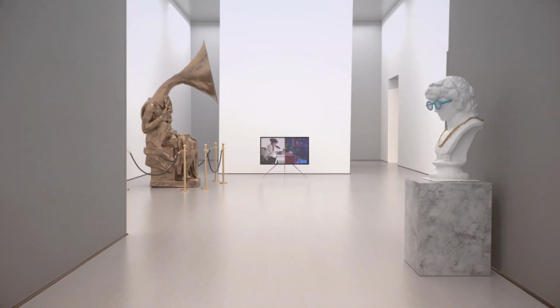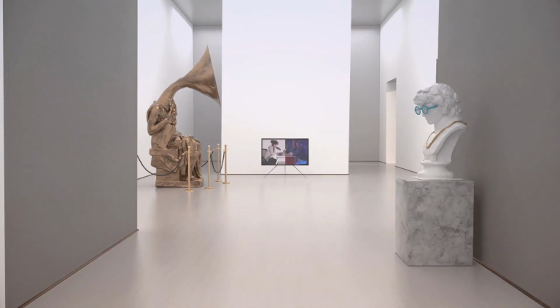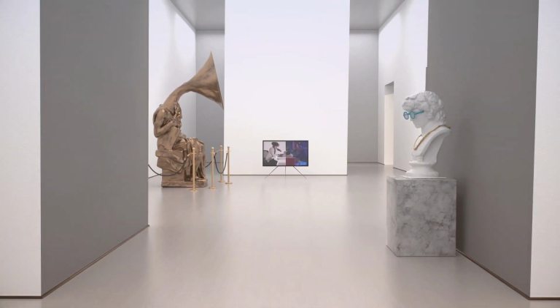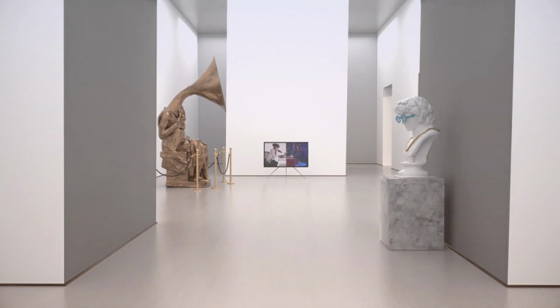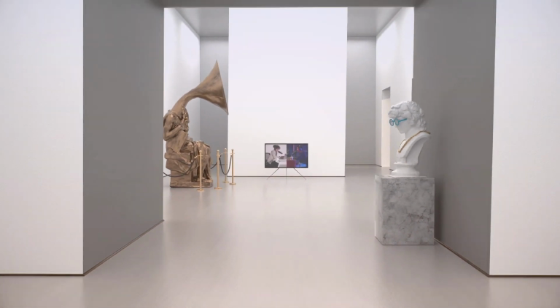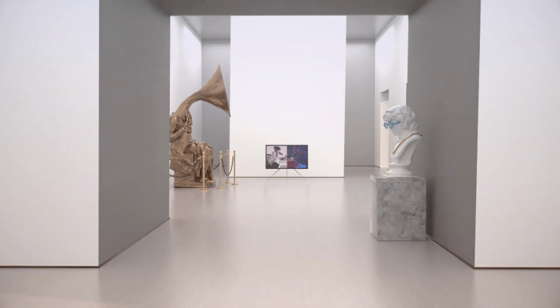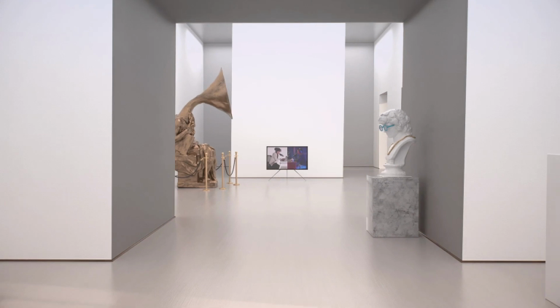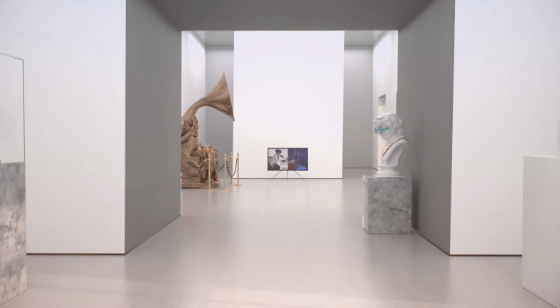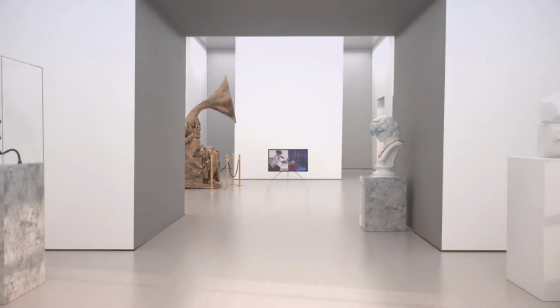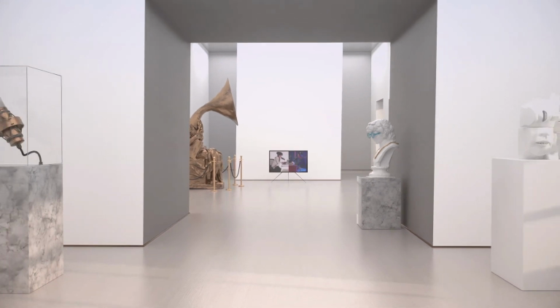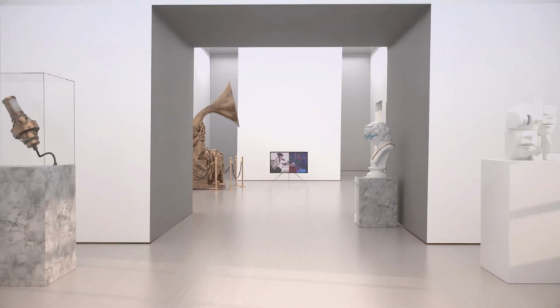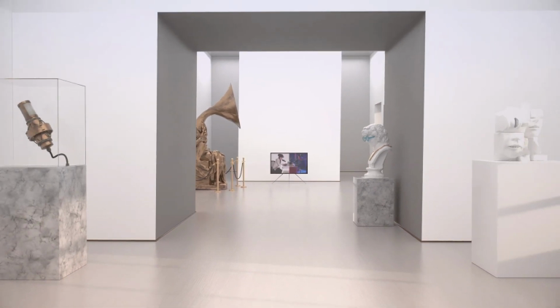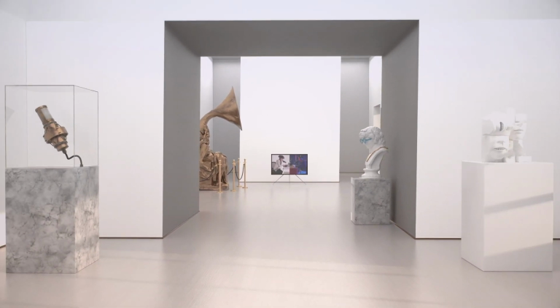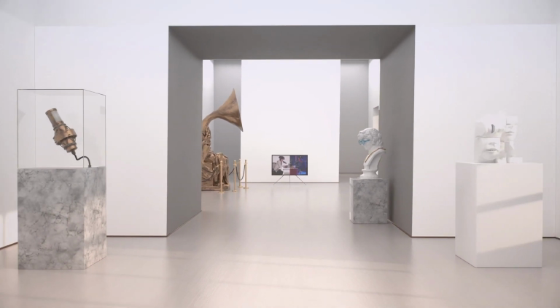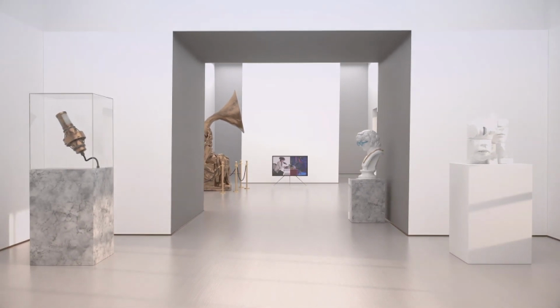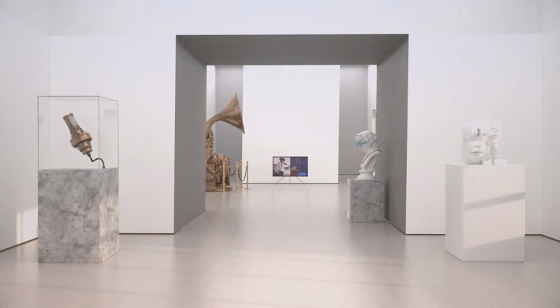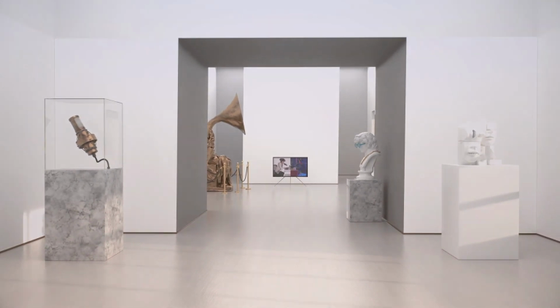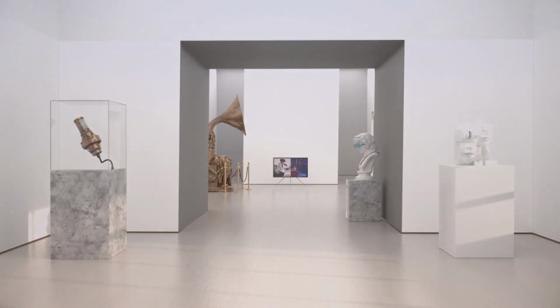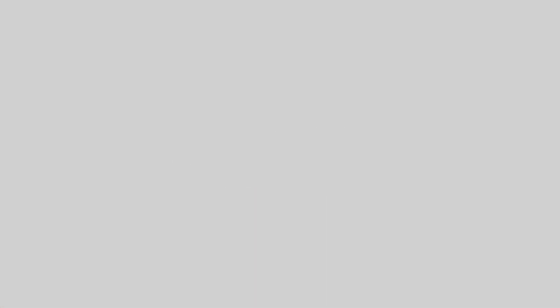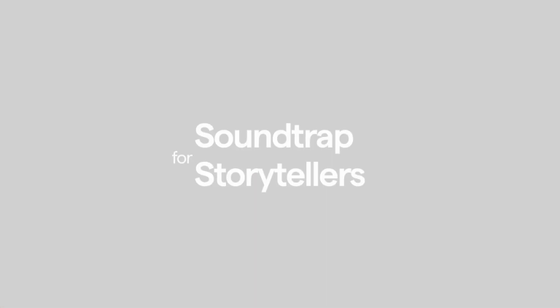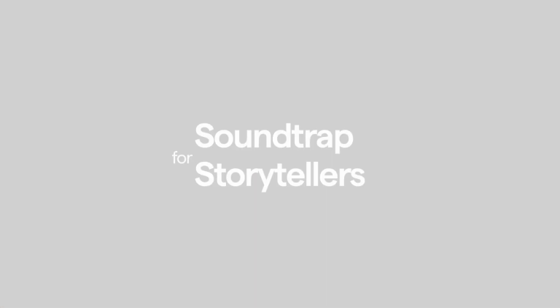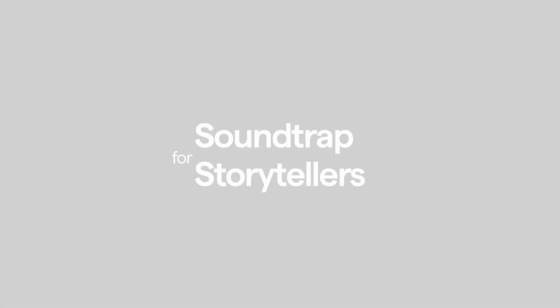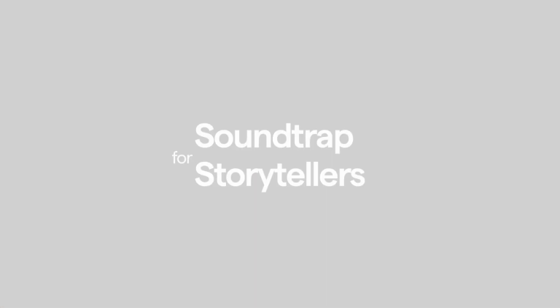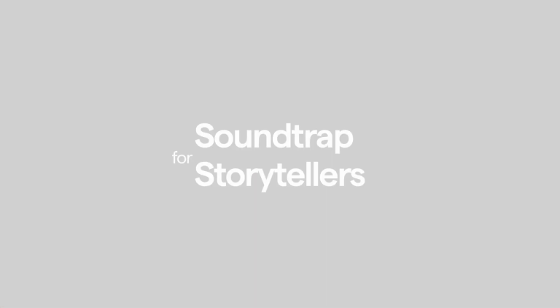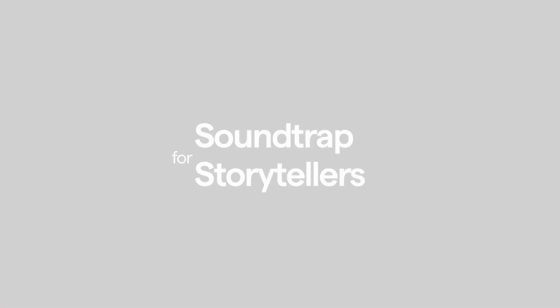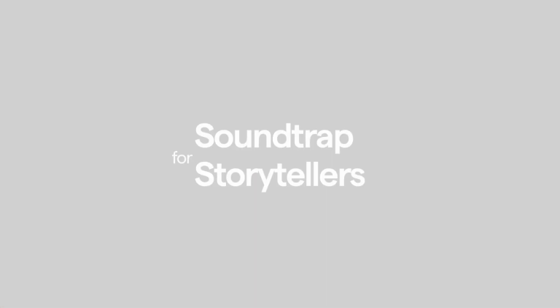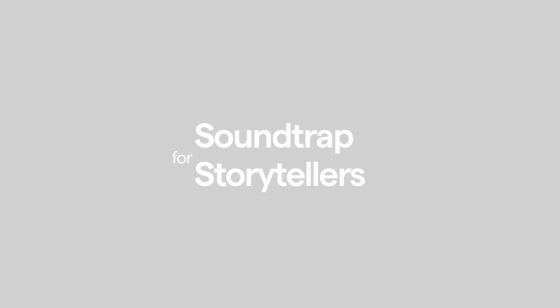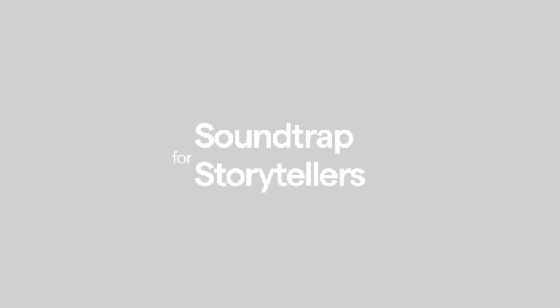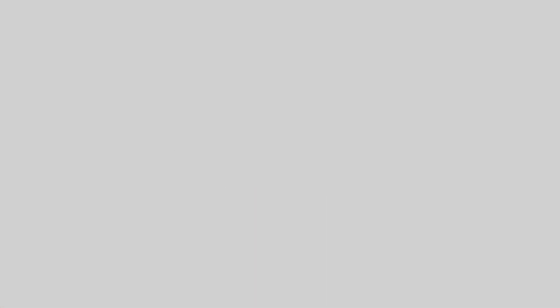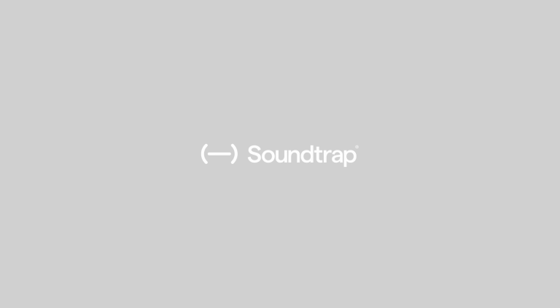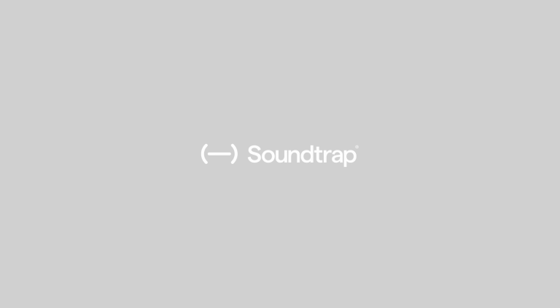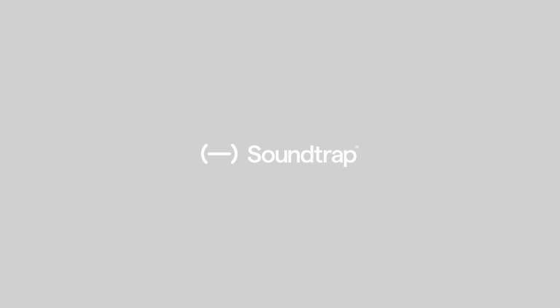So, let's make history. Welcome to Soundtrap for Storytellers.